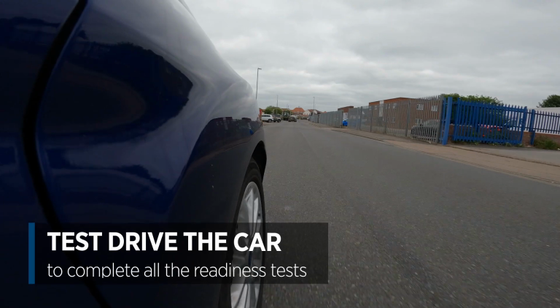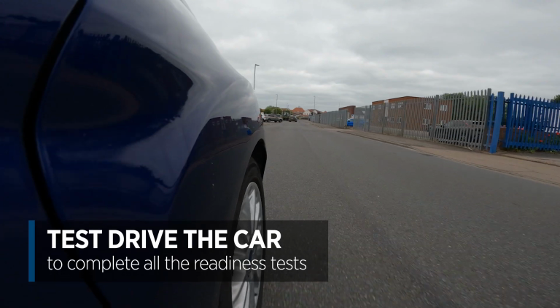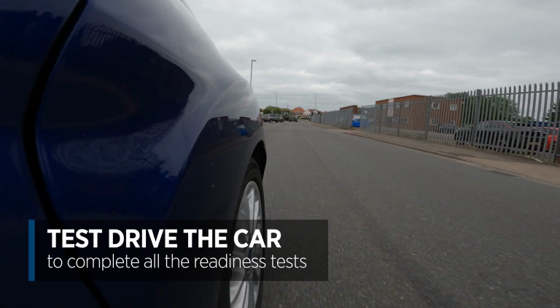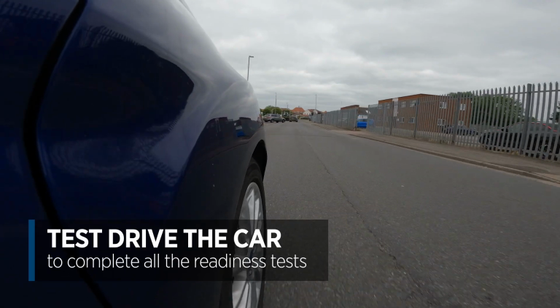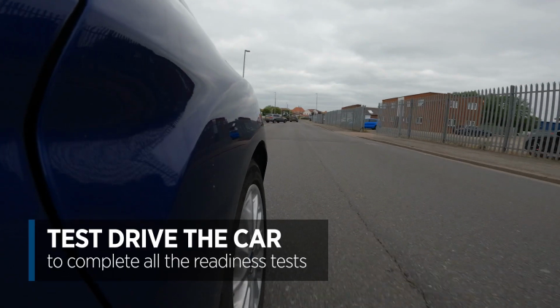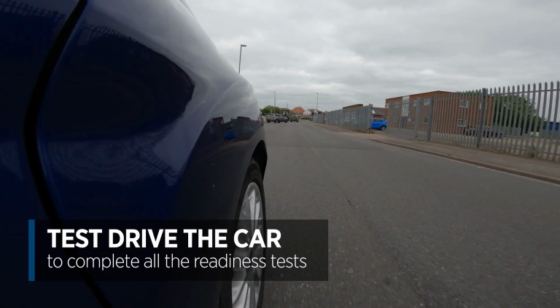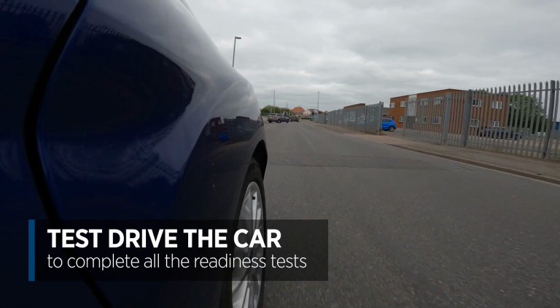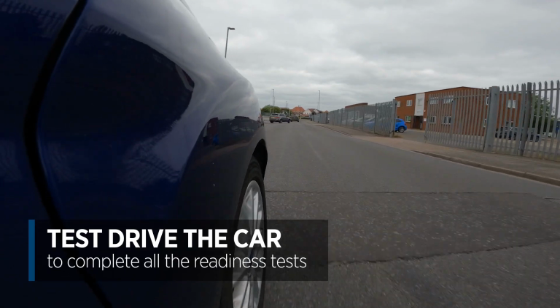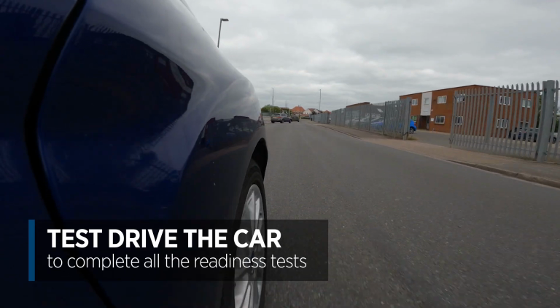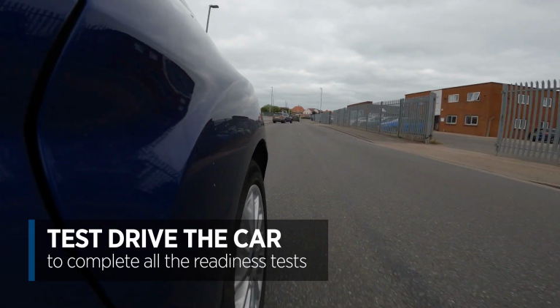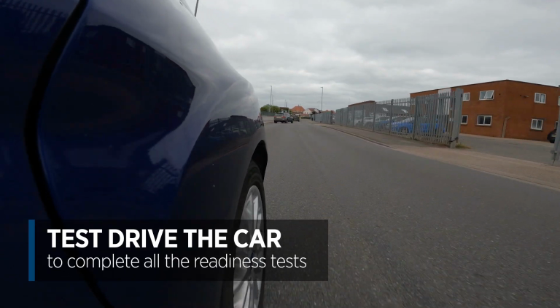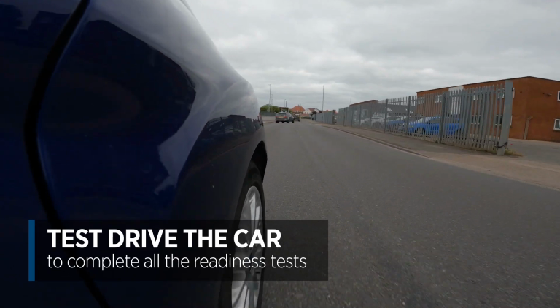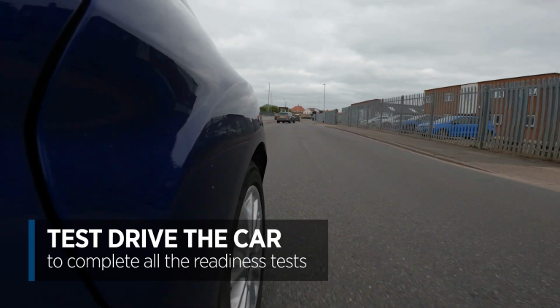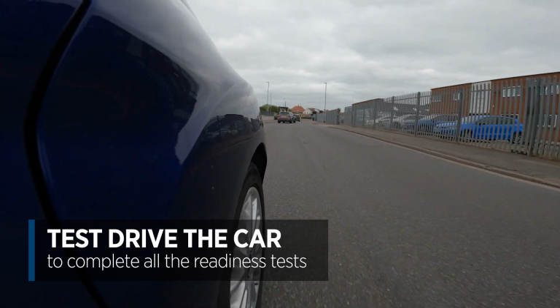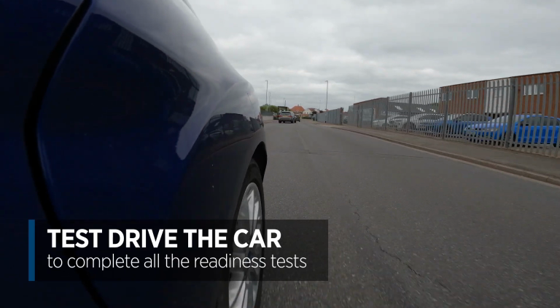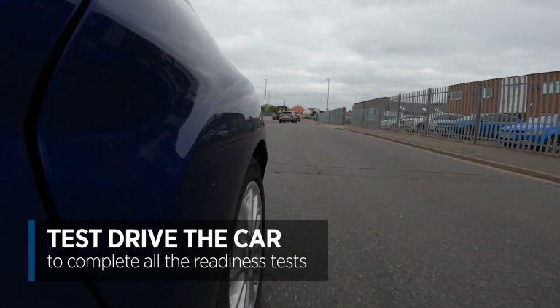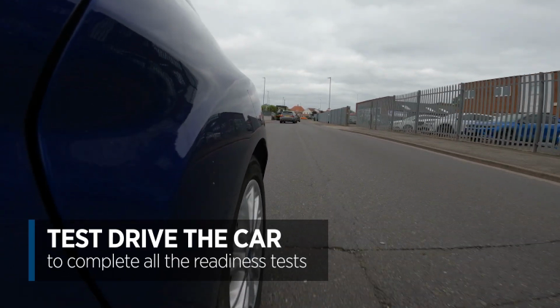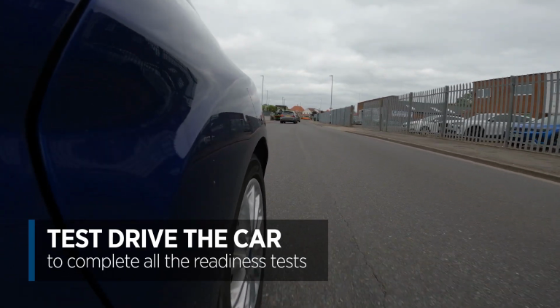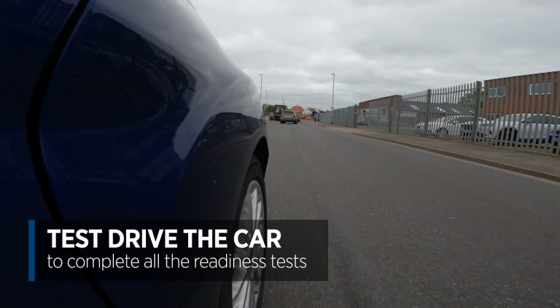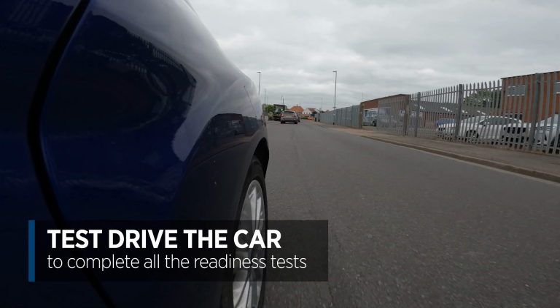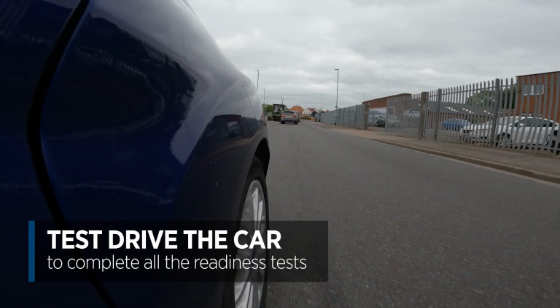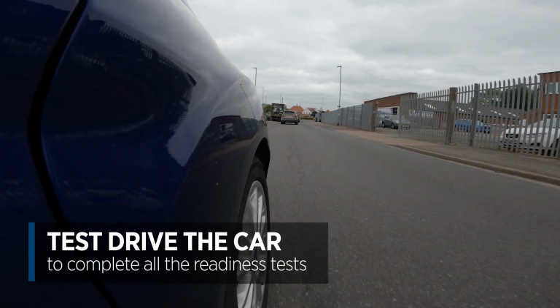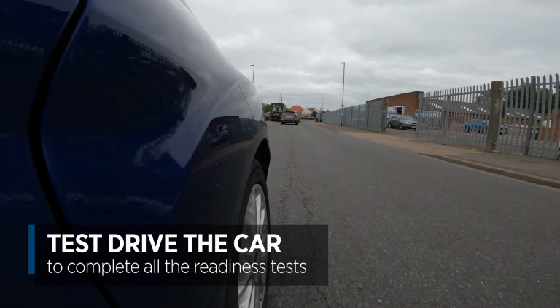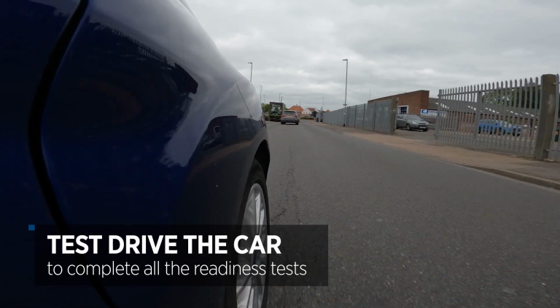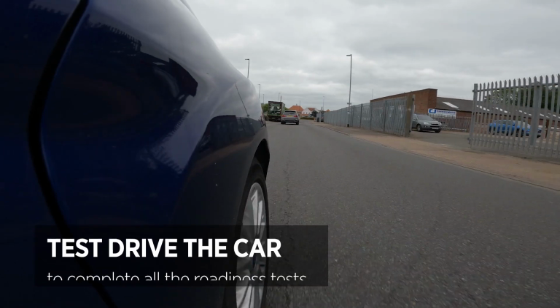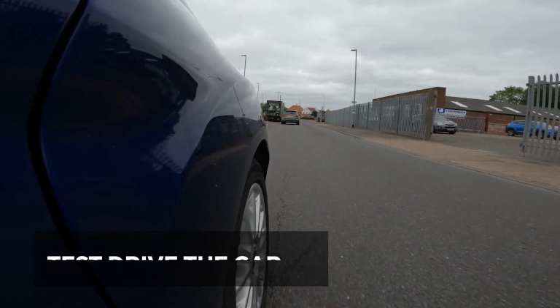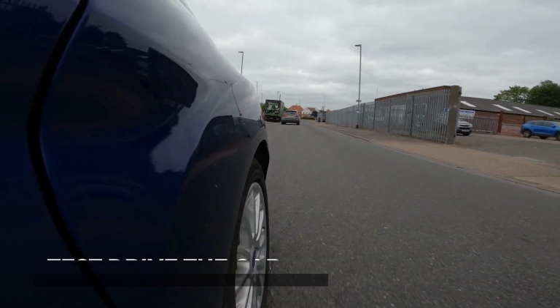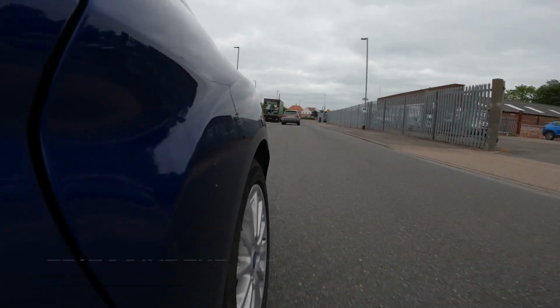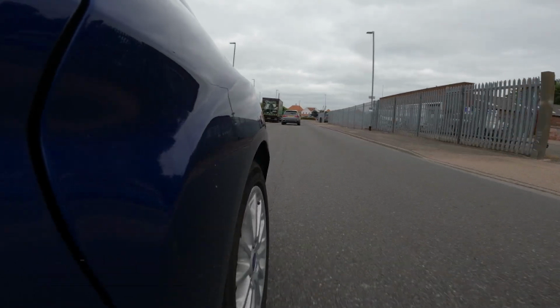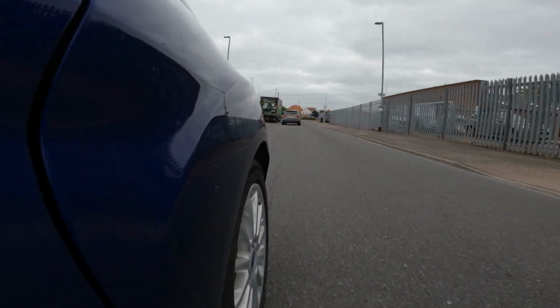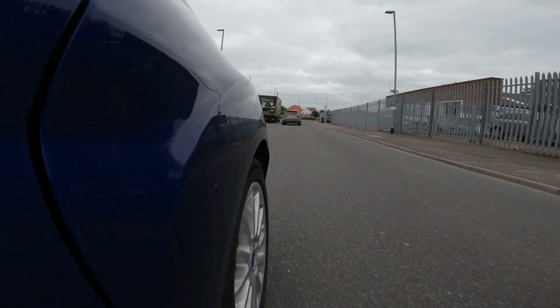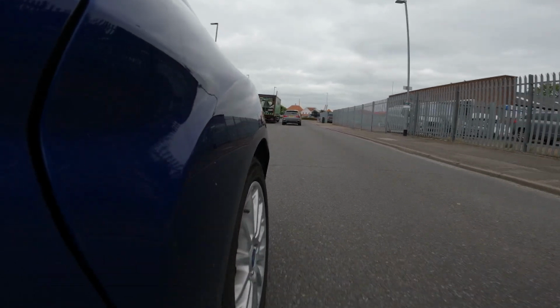We're going to go out for a drive, get the car warmed up, and wait until all these readiness tests say yes, and then we're going to check the fault codes.